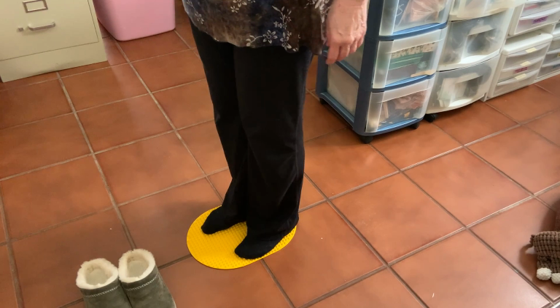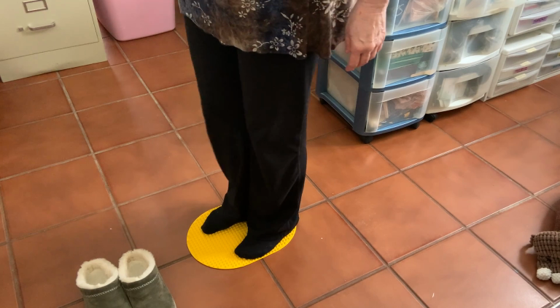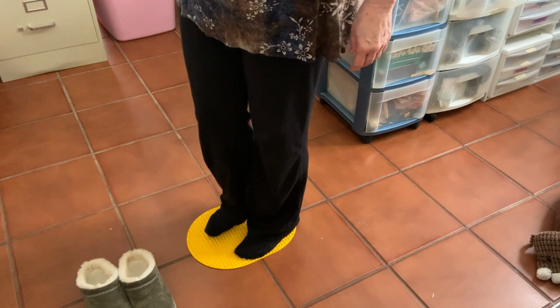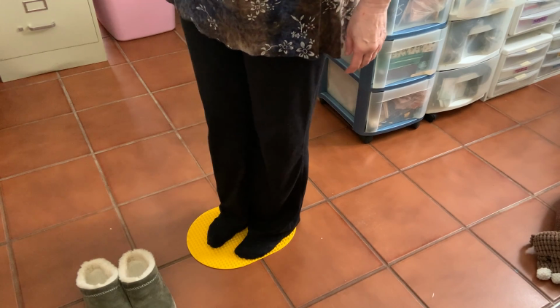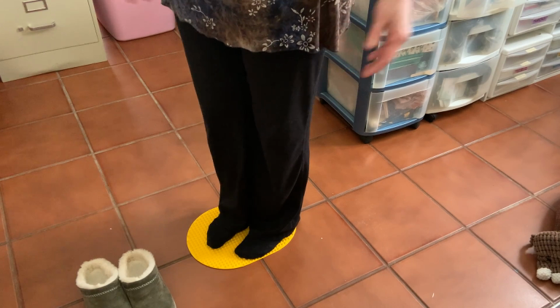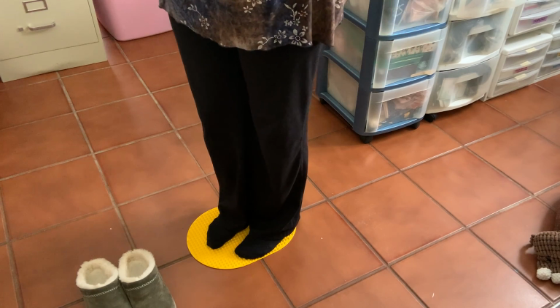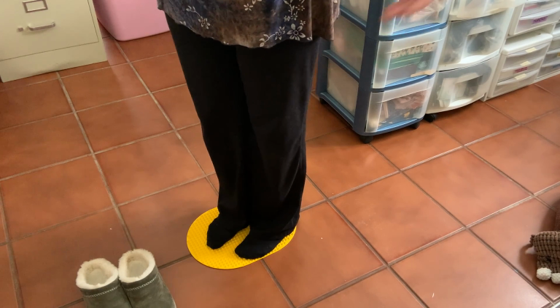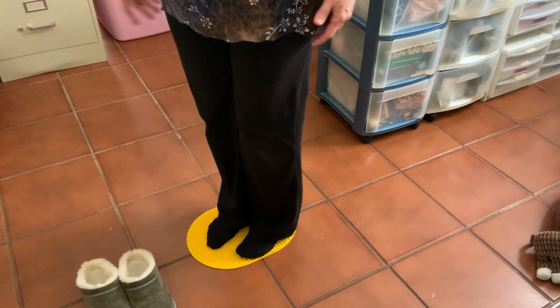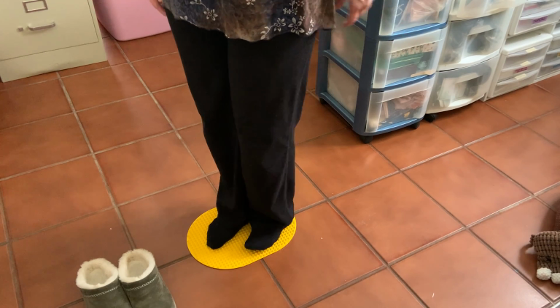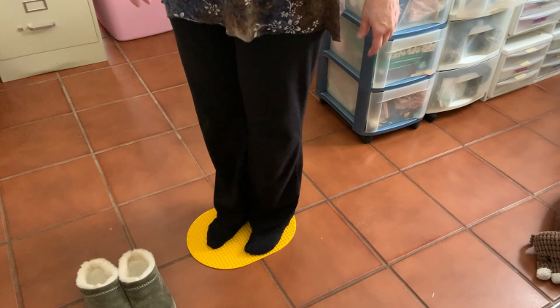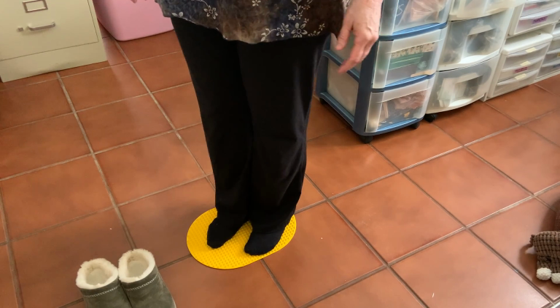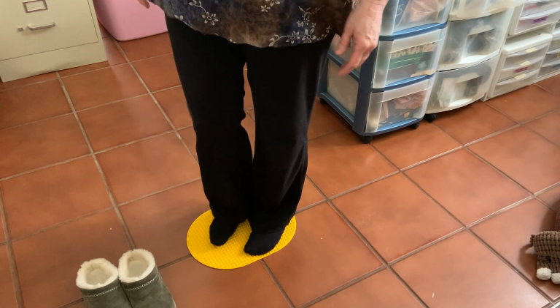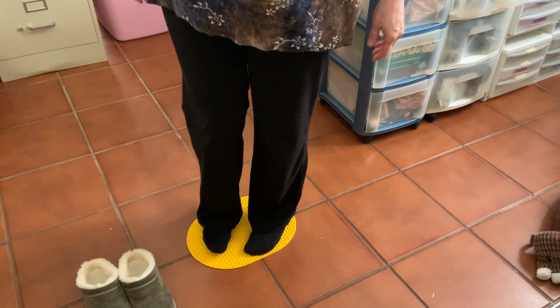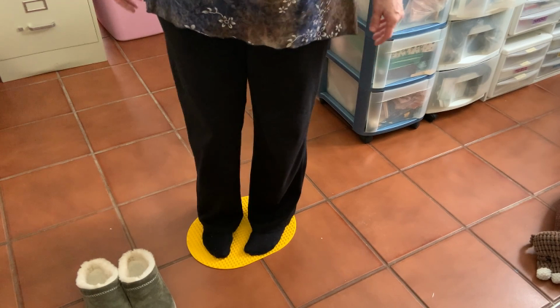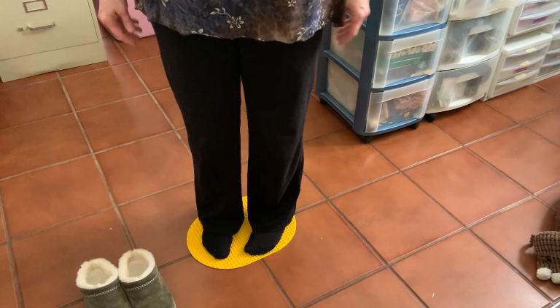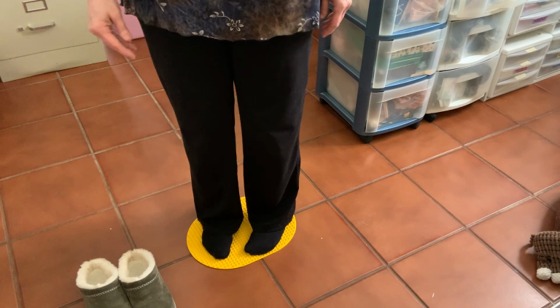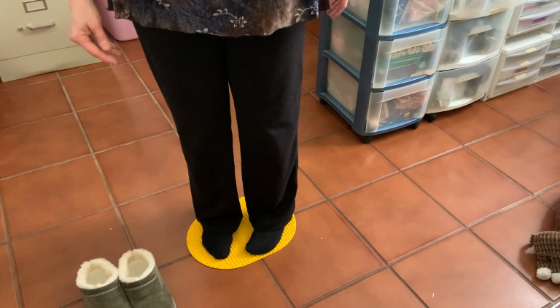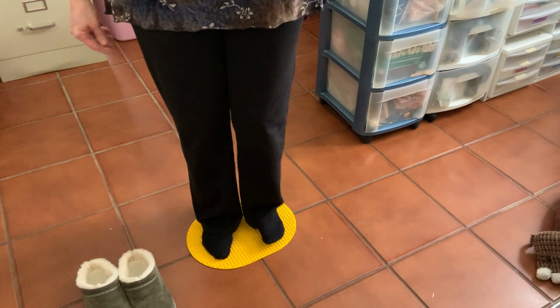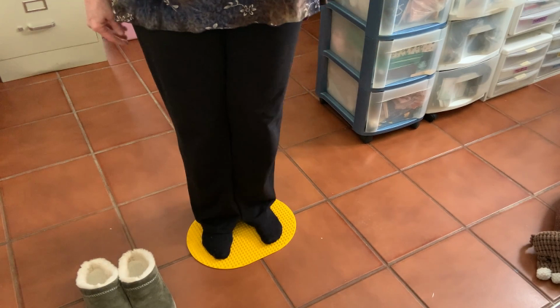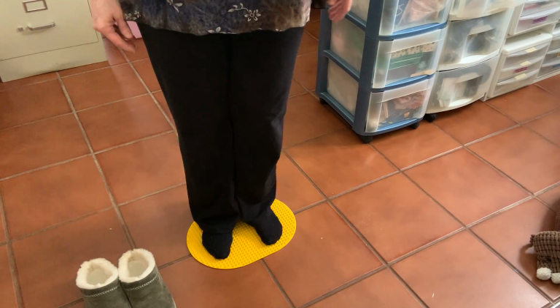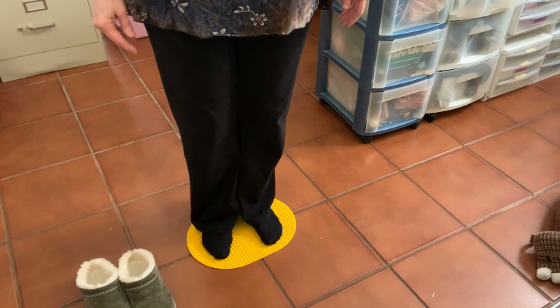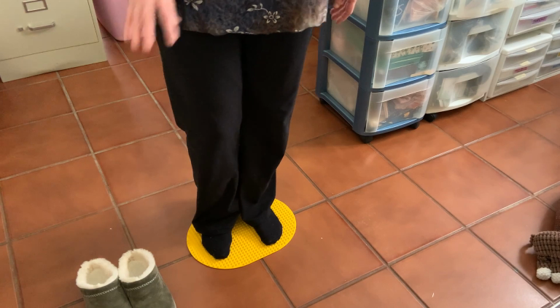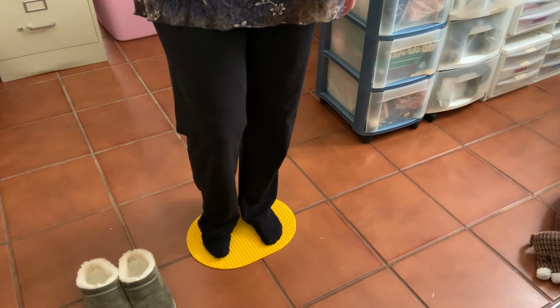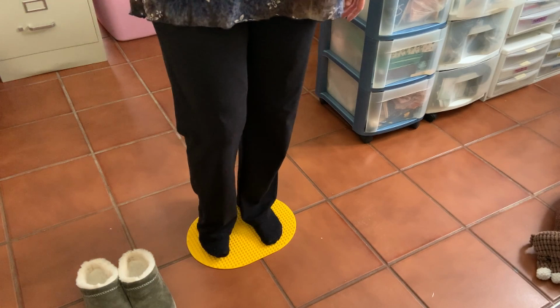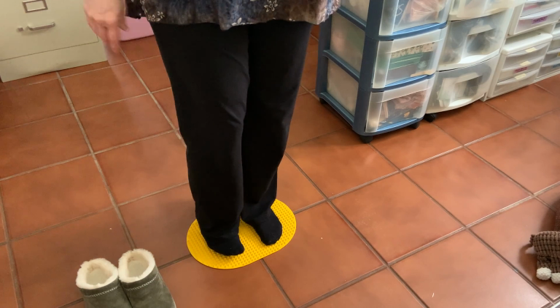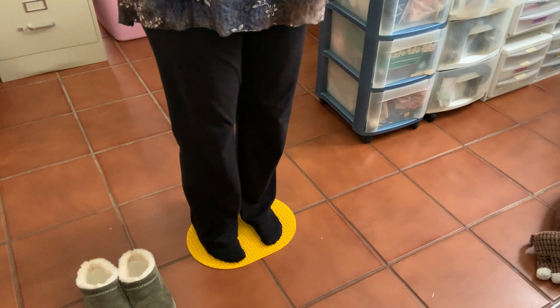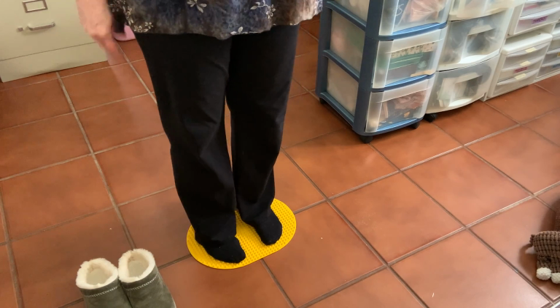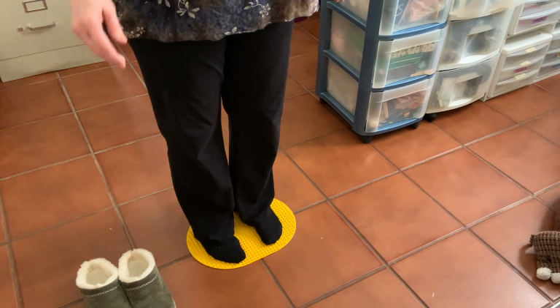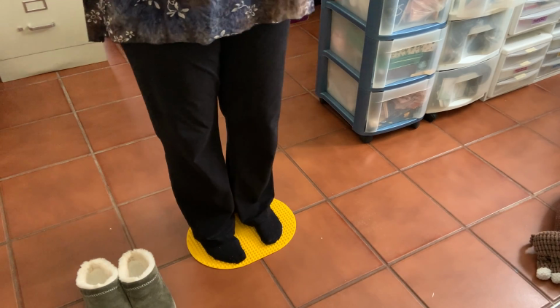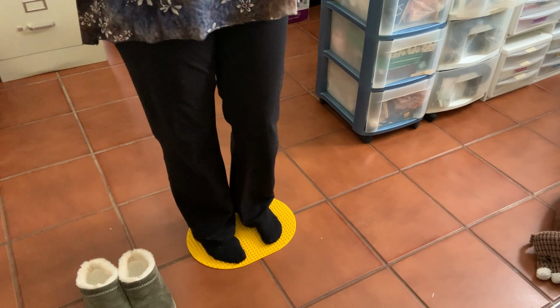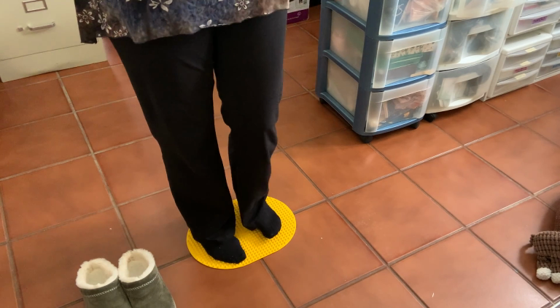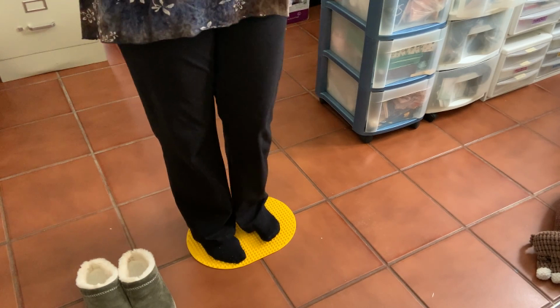It's like you're standing on Legos, okay. You have to get used to it.